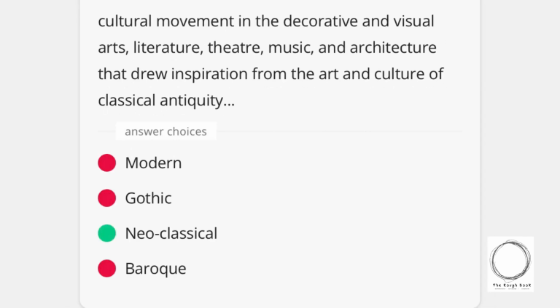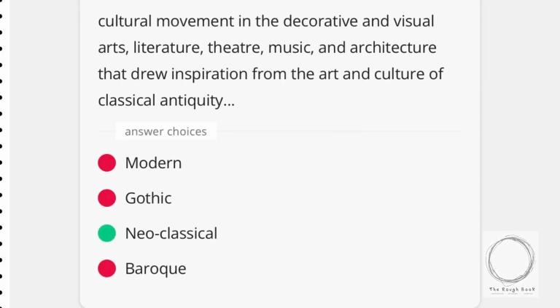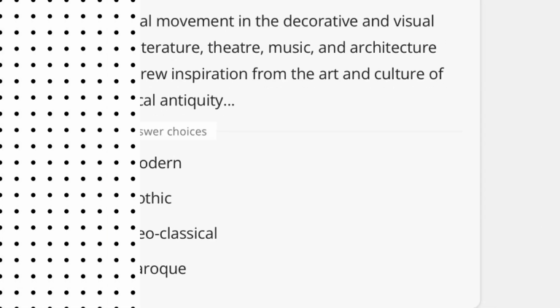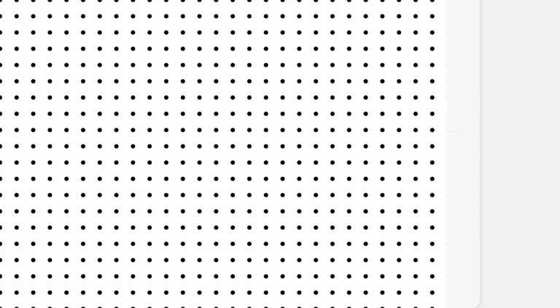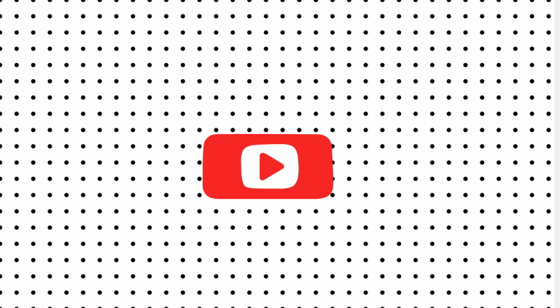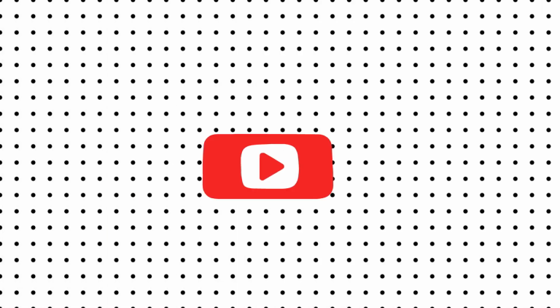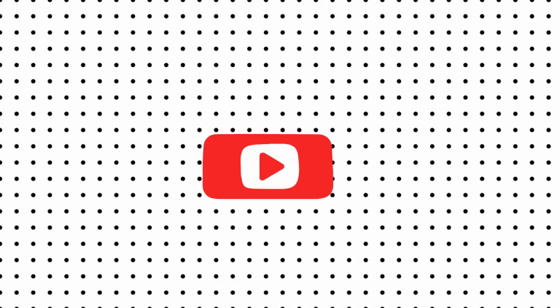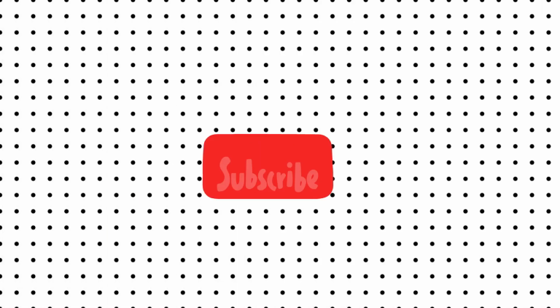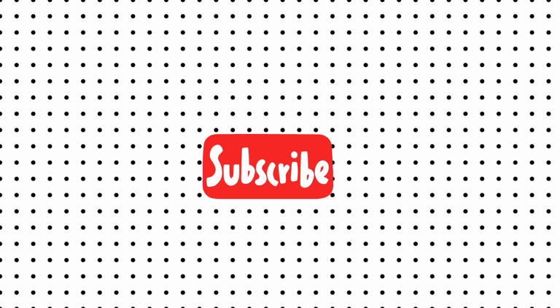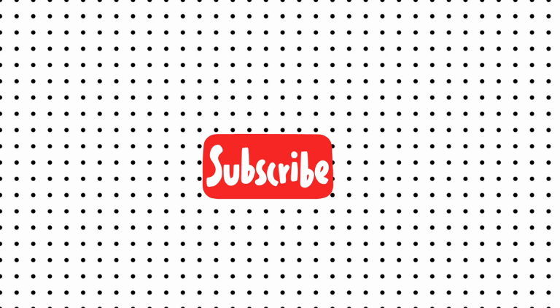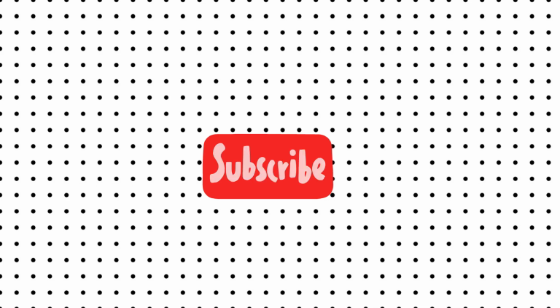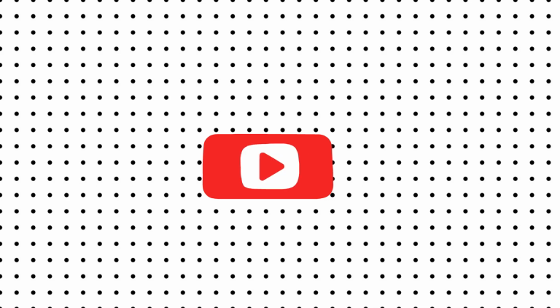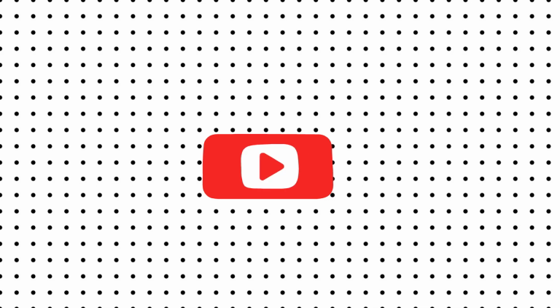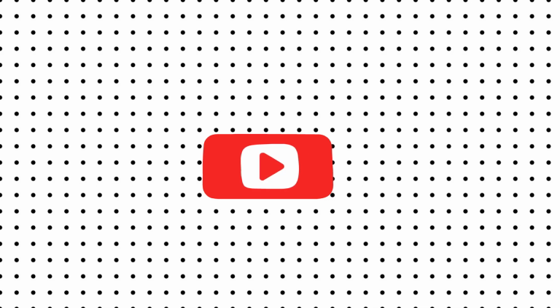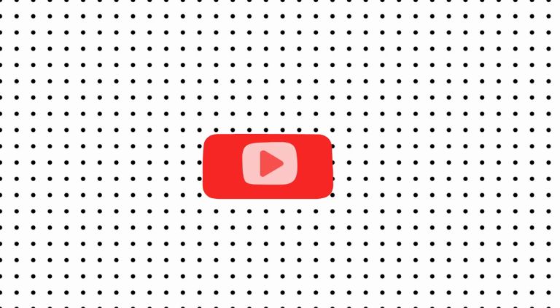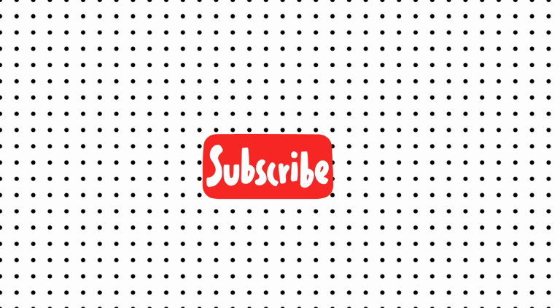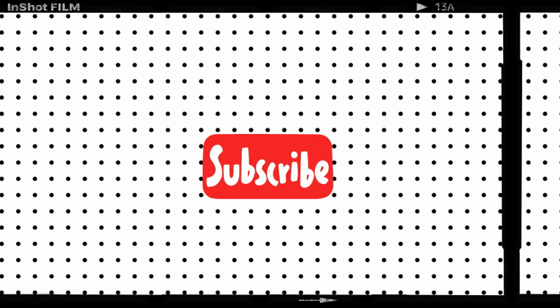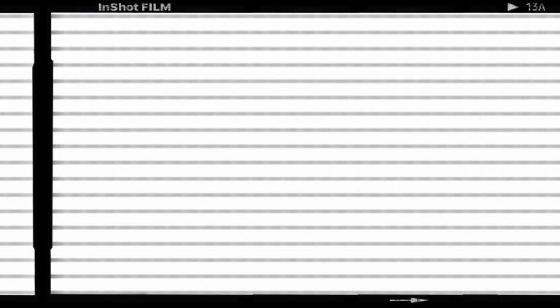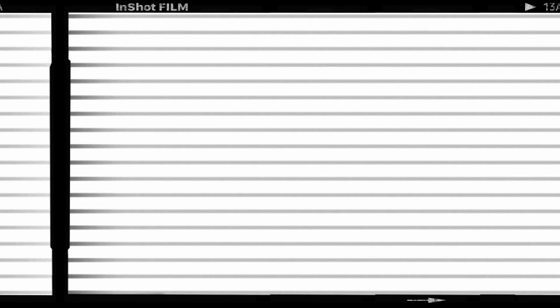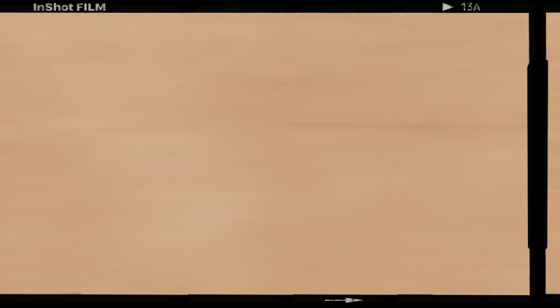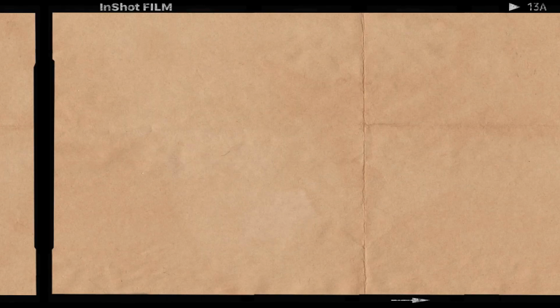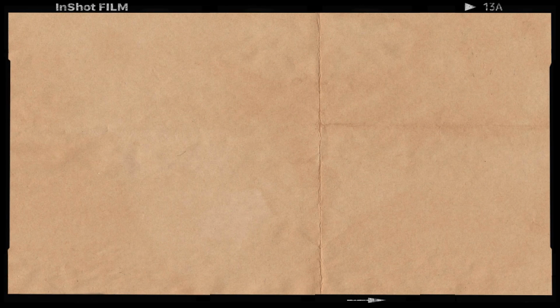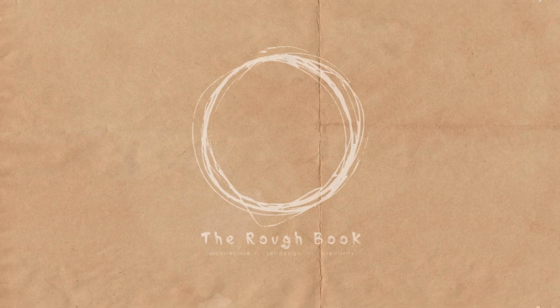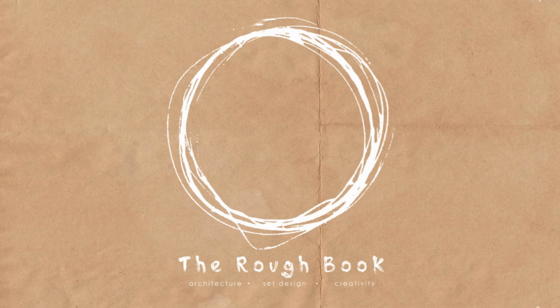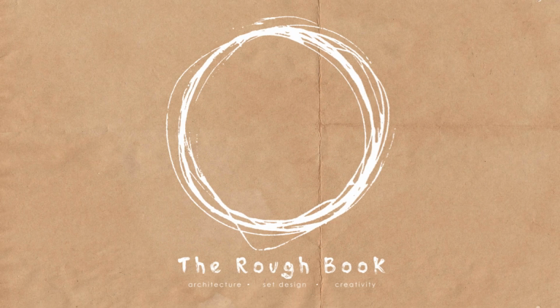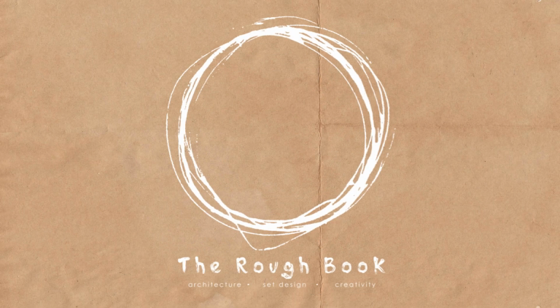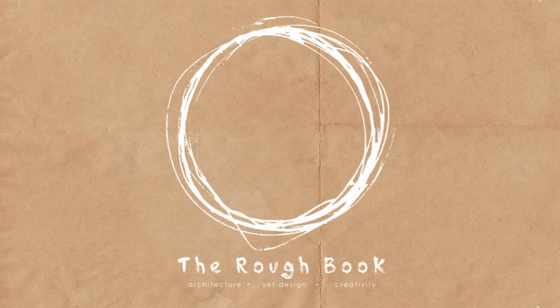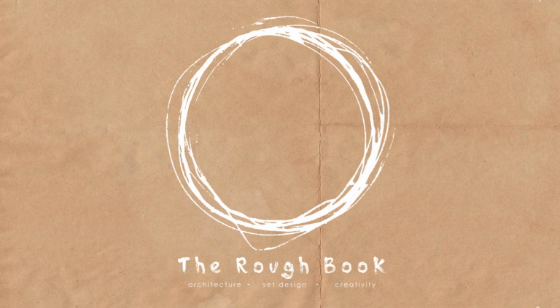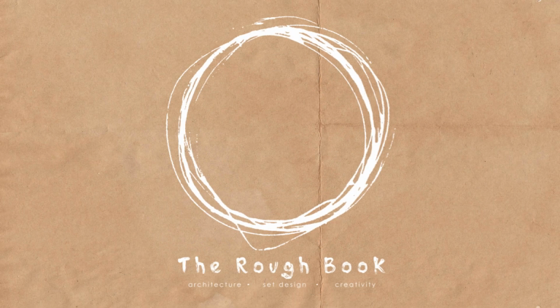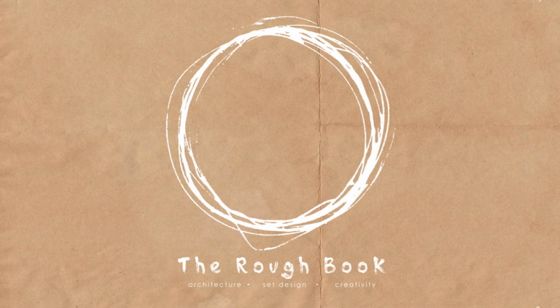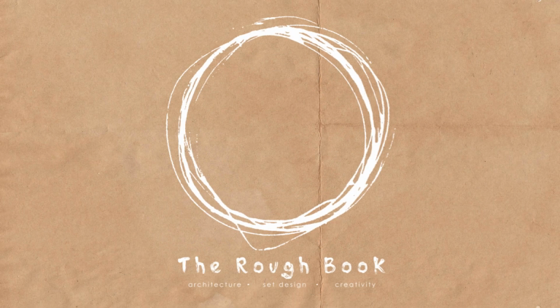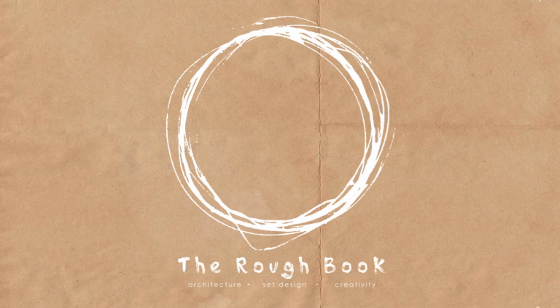Here we come to the end of the video. Make sure you subscribe for more informative videos like this. I hope this was helpful — see you, bye!